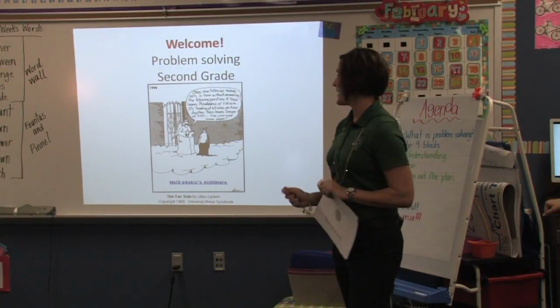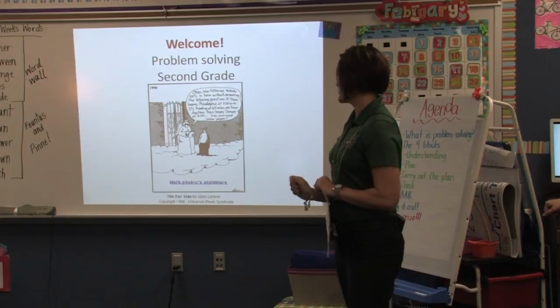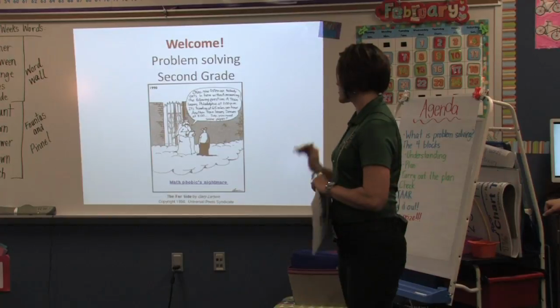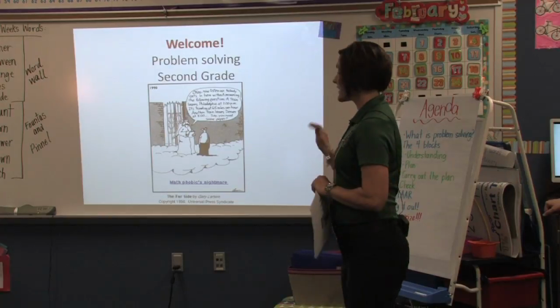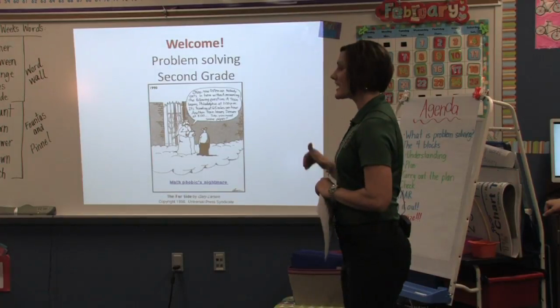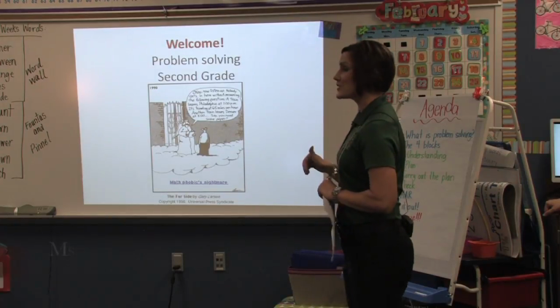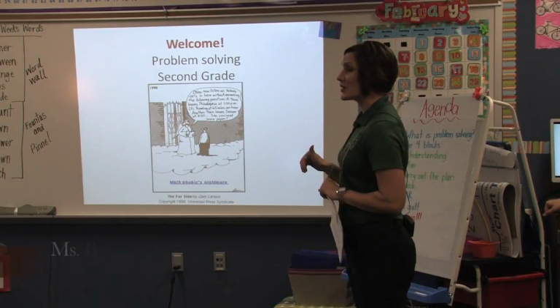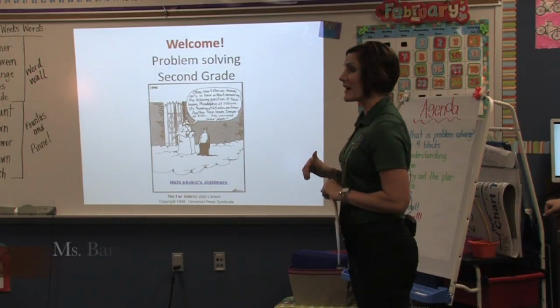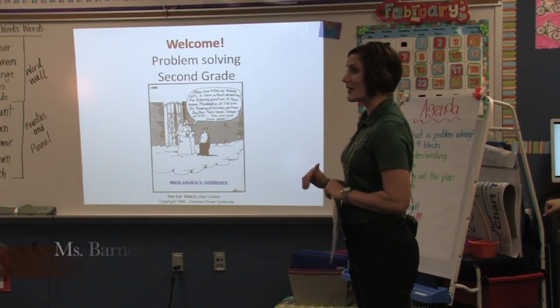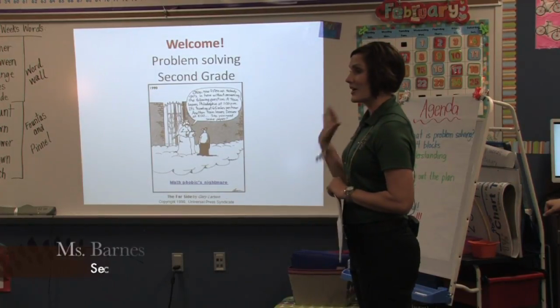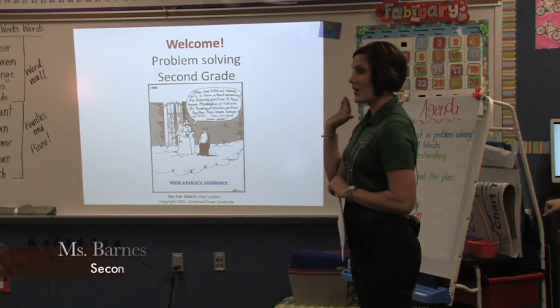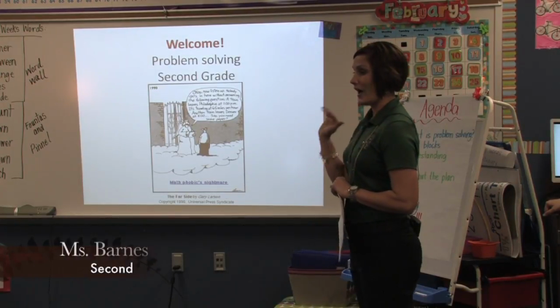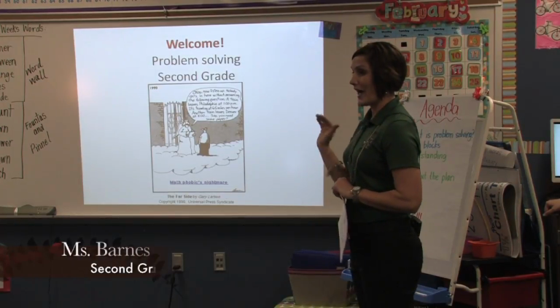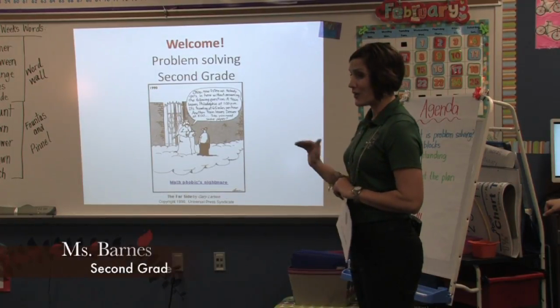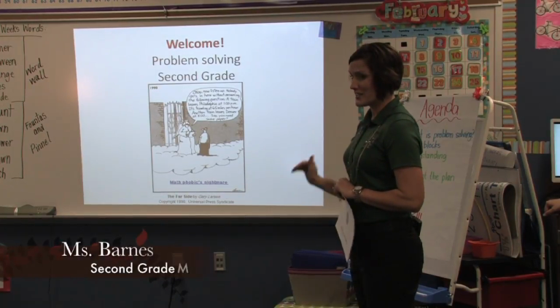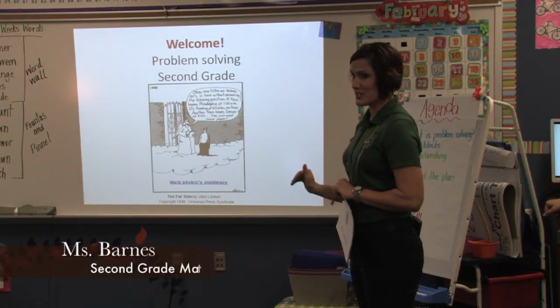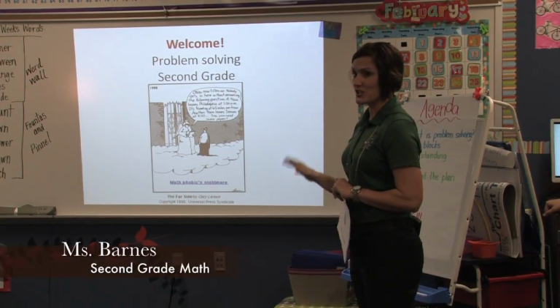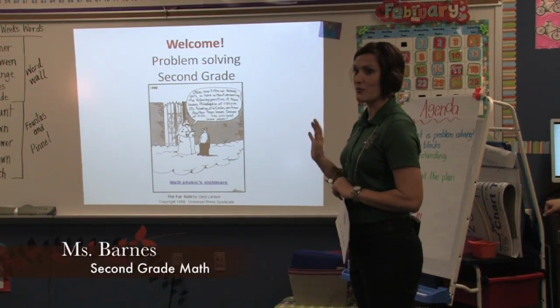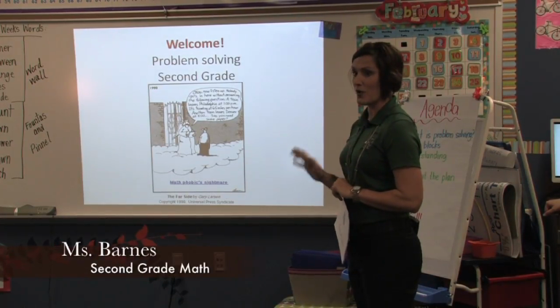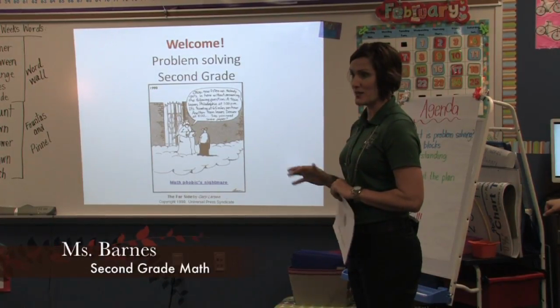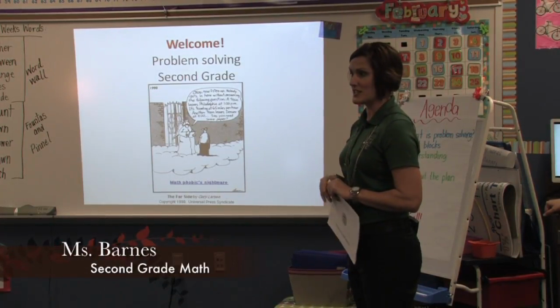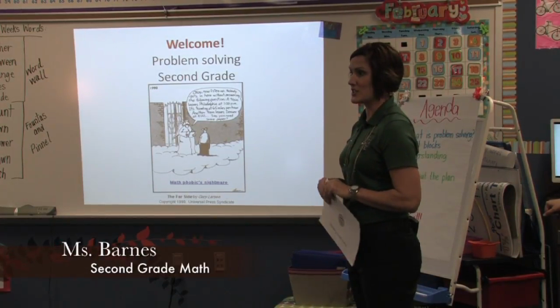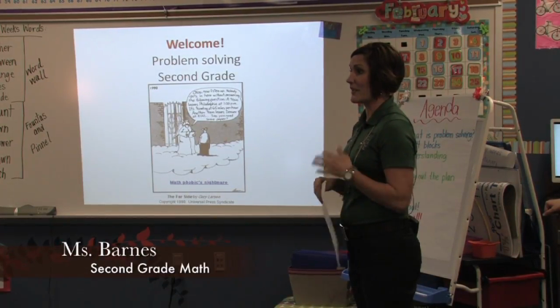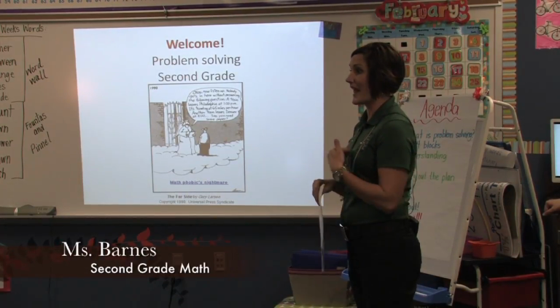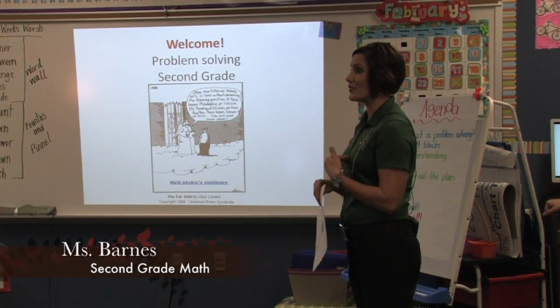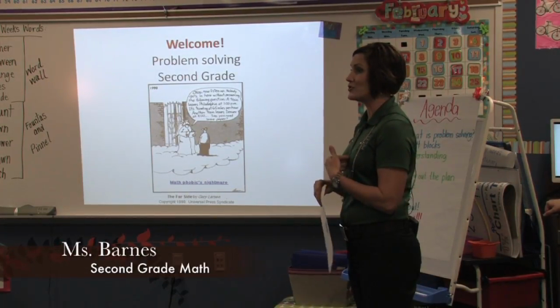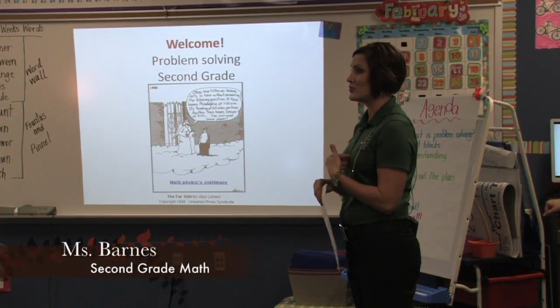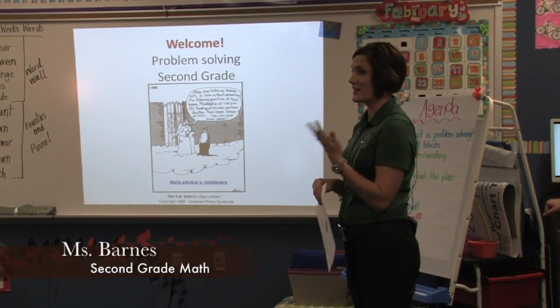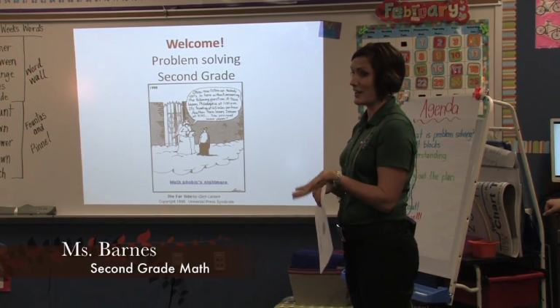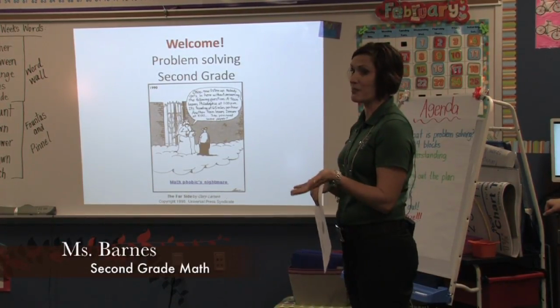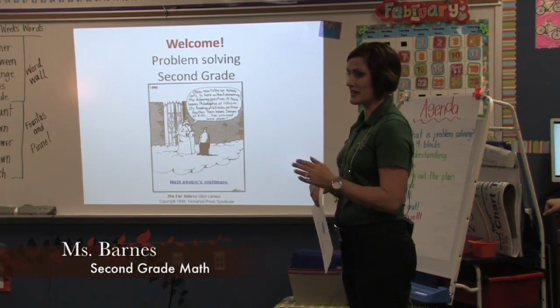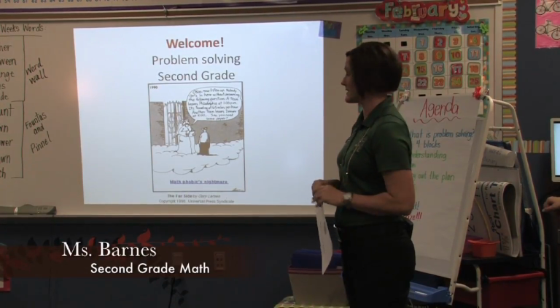So we're going to talk about how we teach them, what we teach them, and then how you can help us.